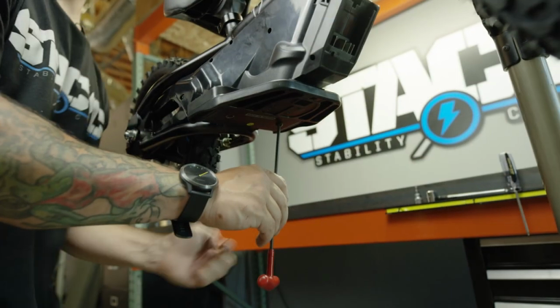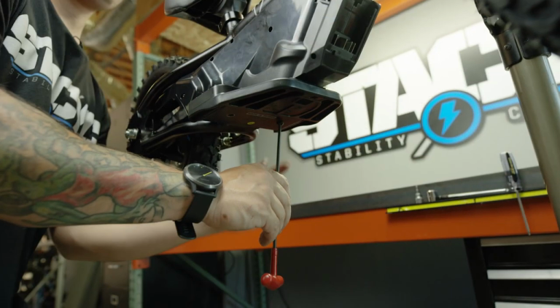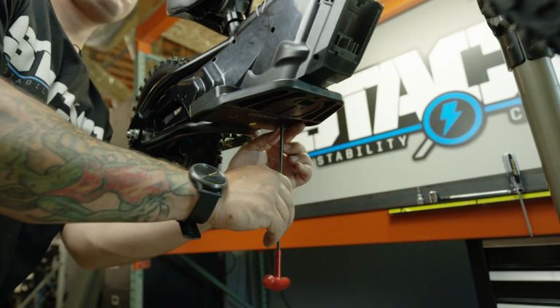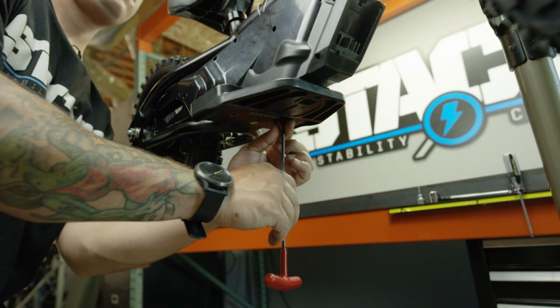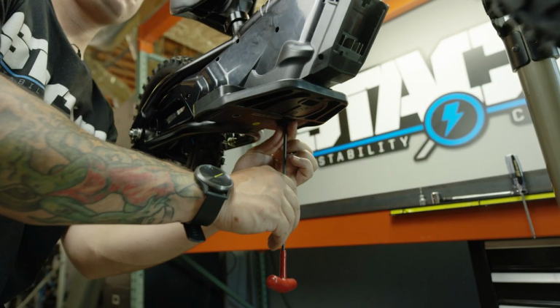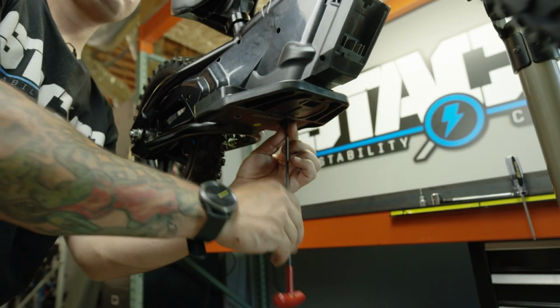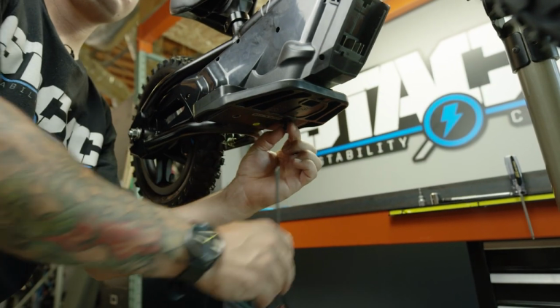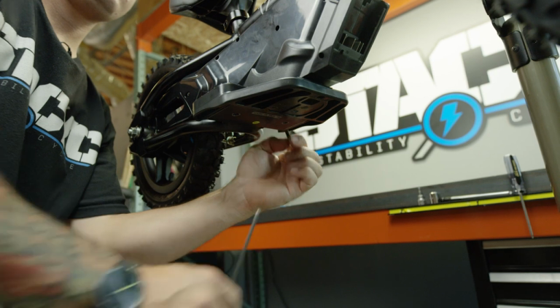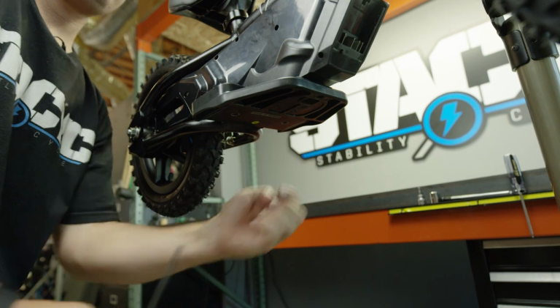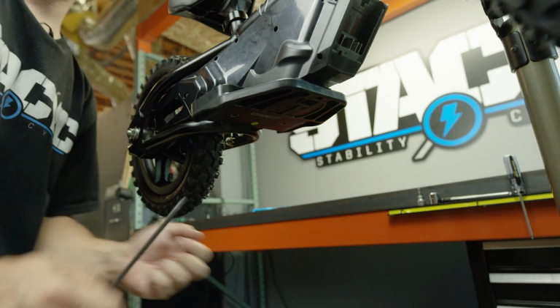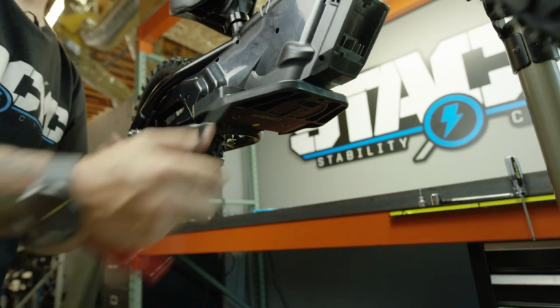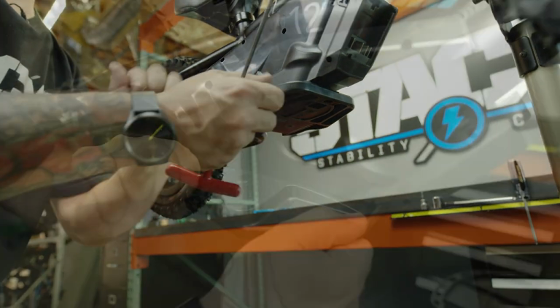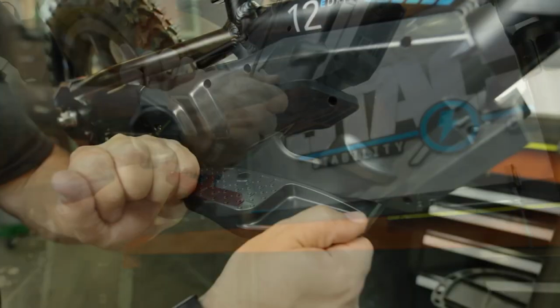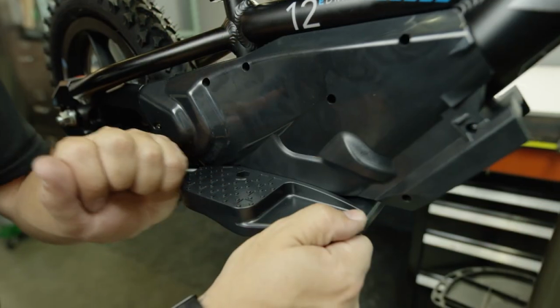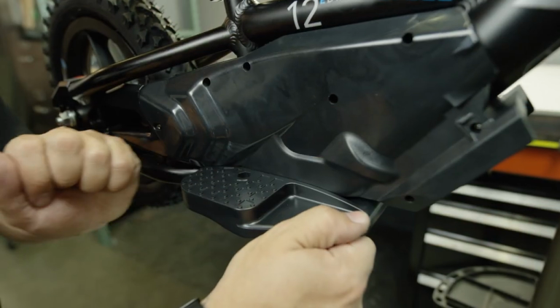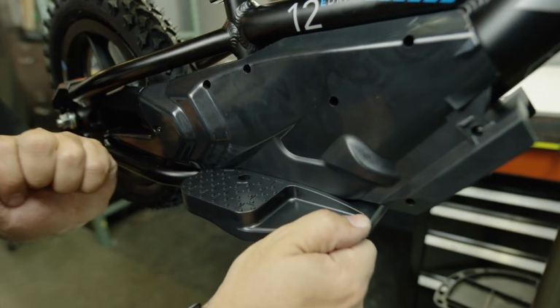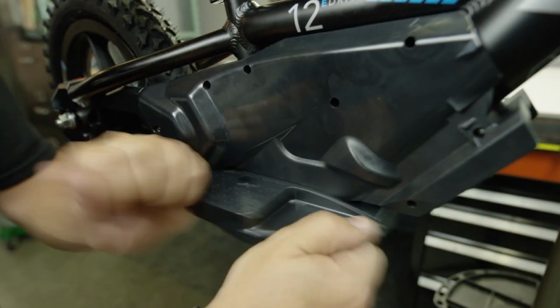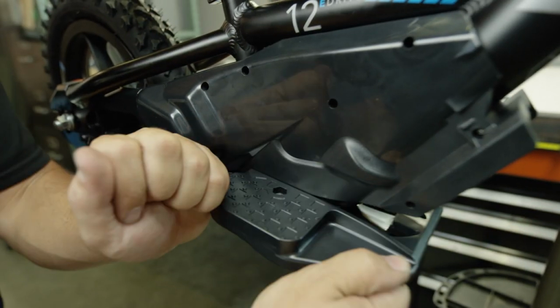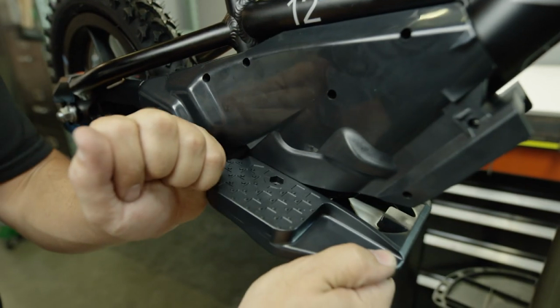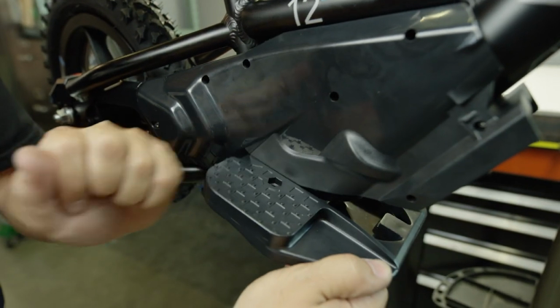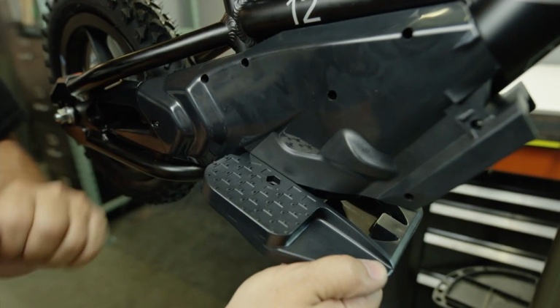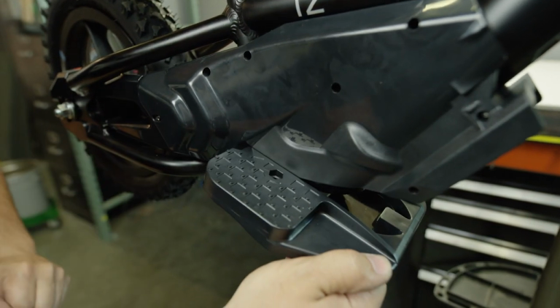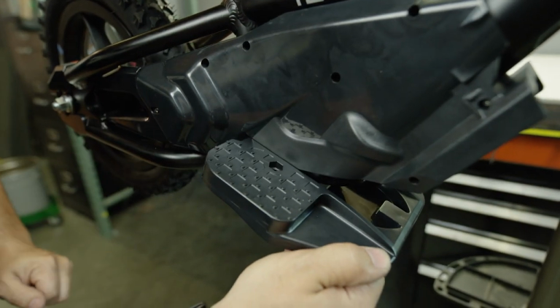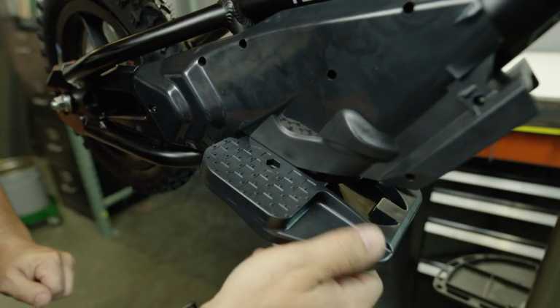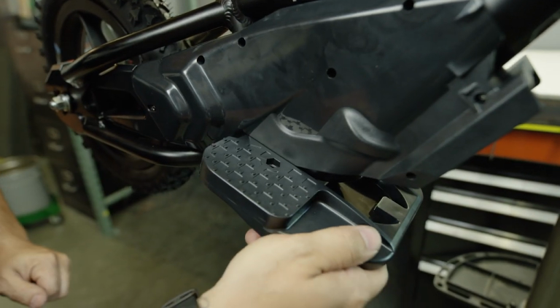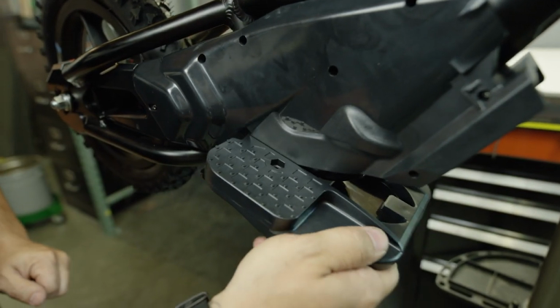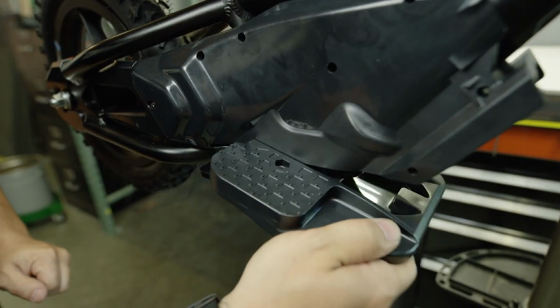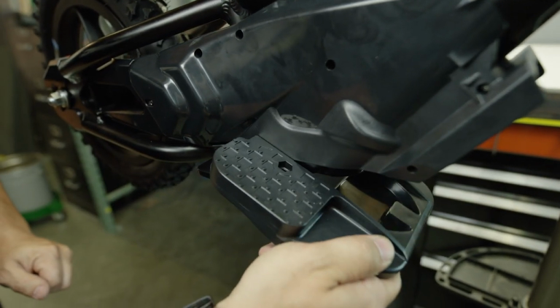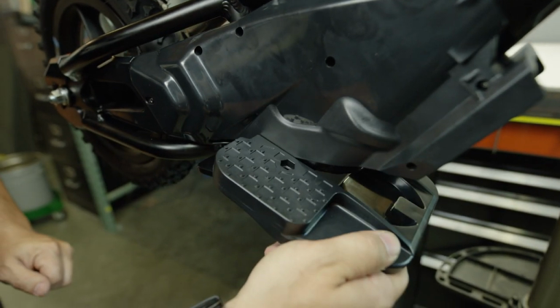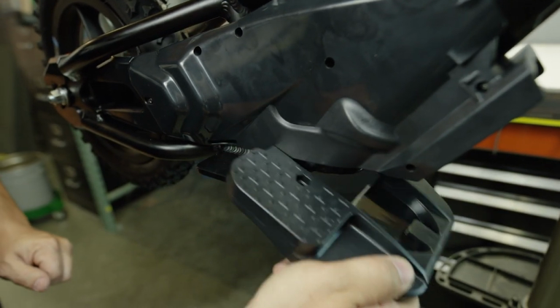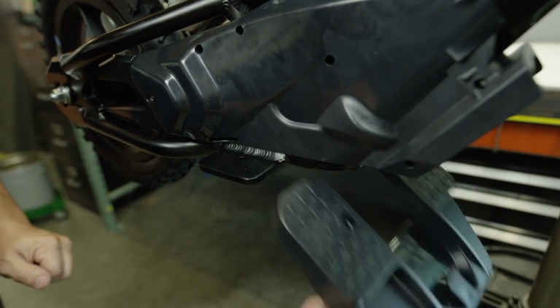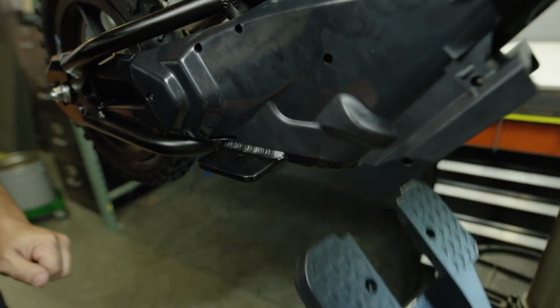Once you've got both those bolts out, go ahead and tap it forward and the footrest will slide forward and off.